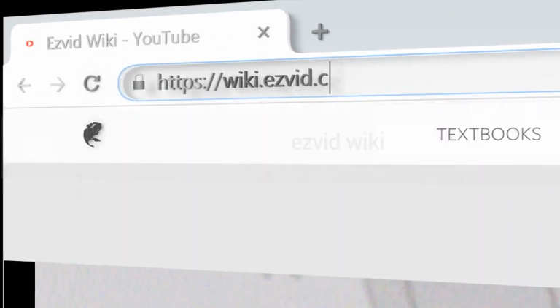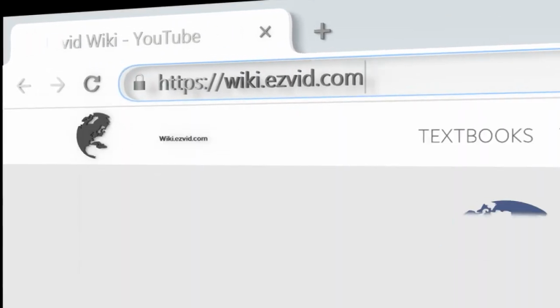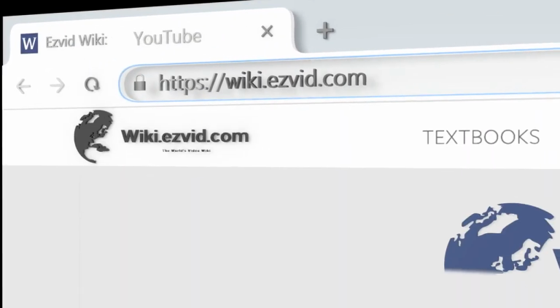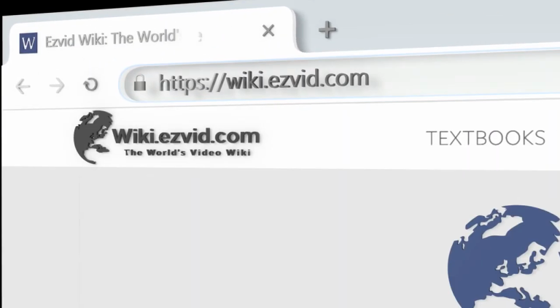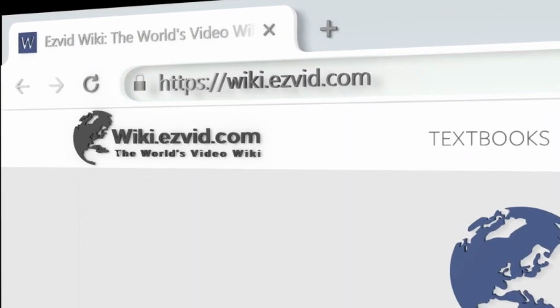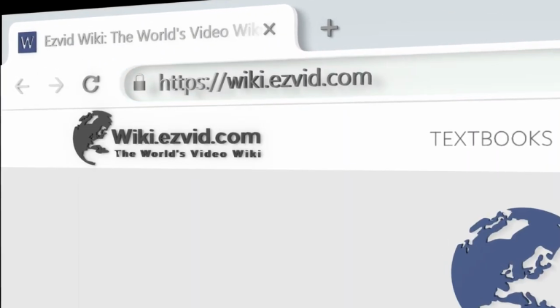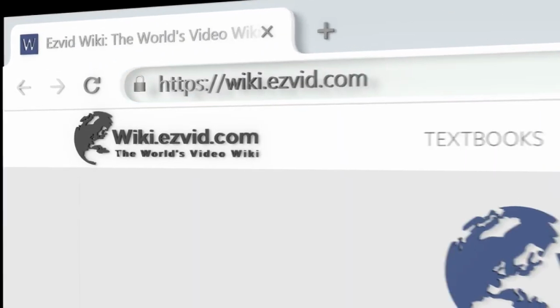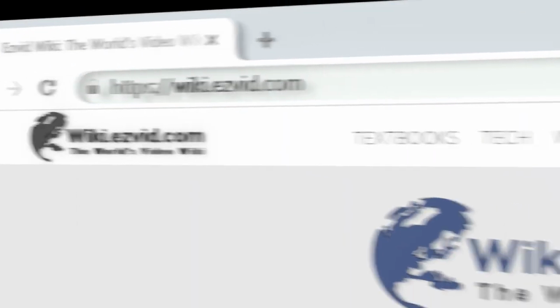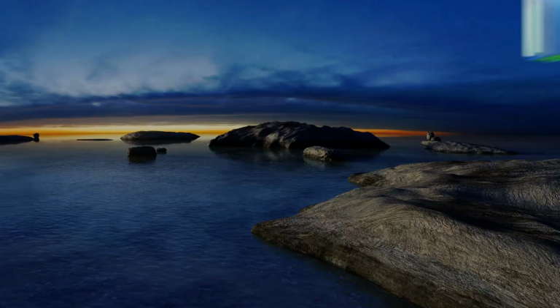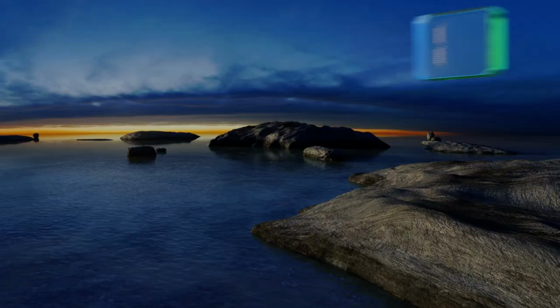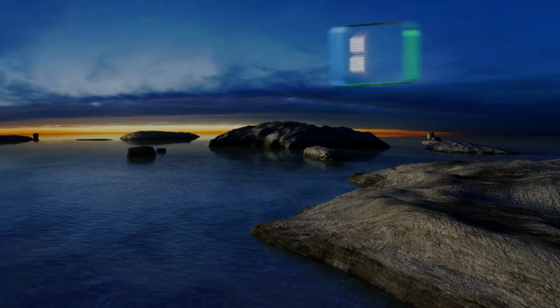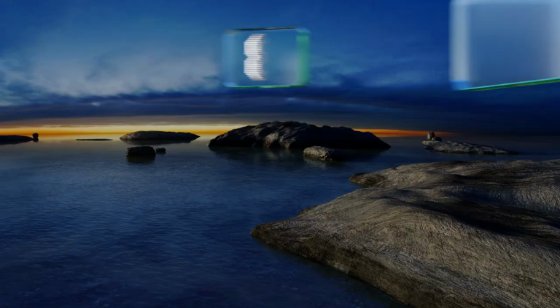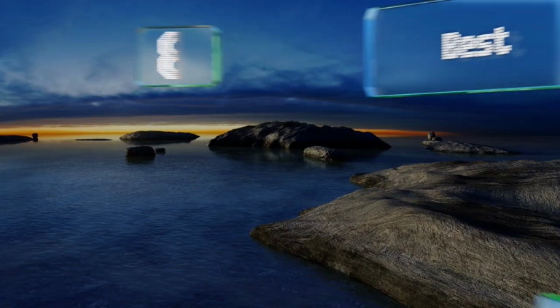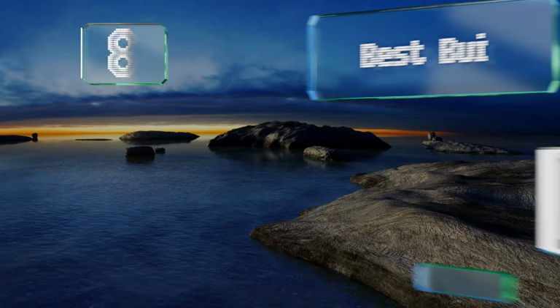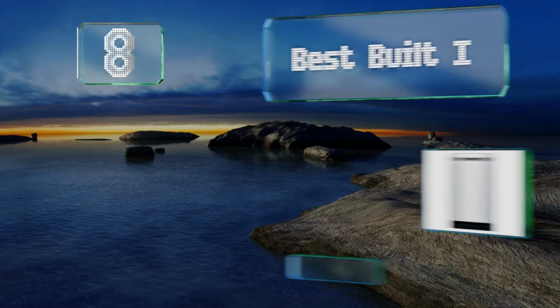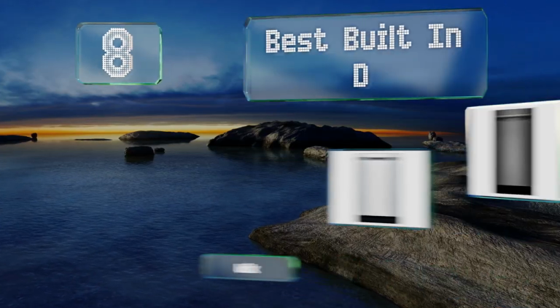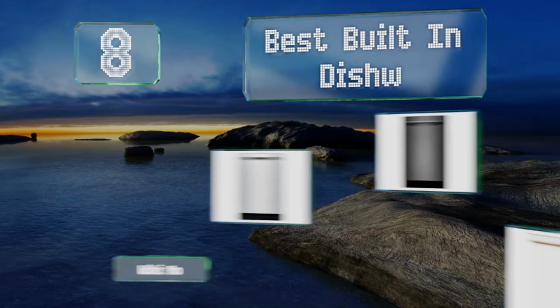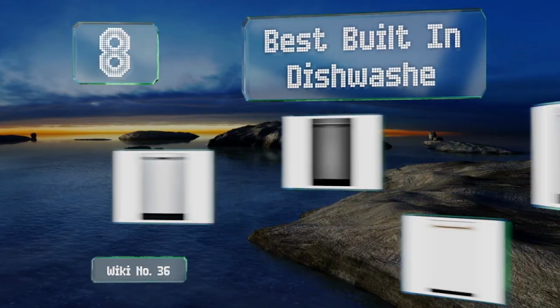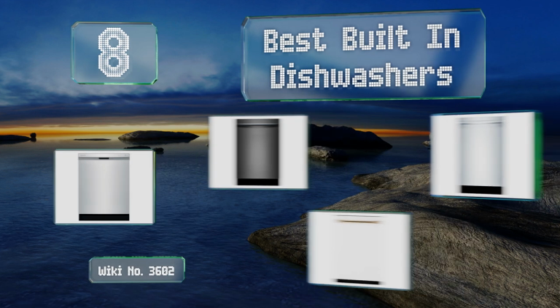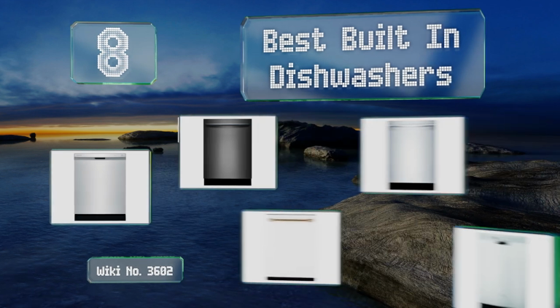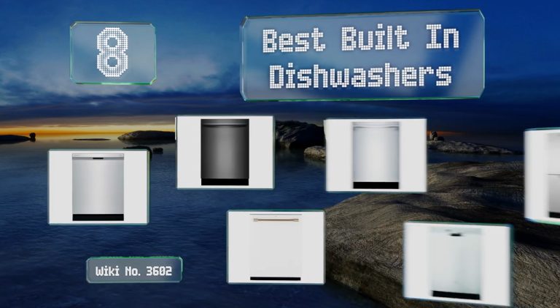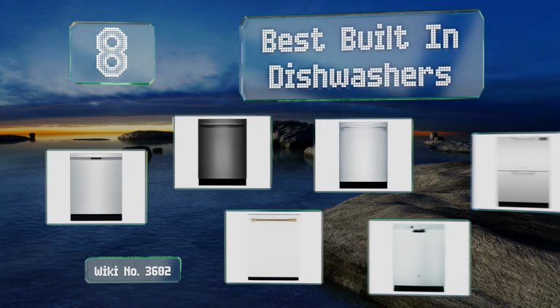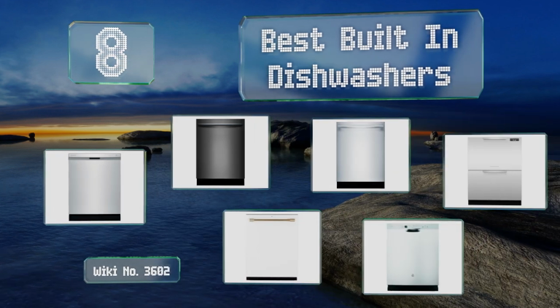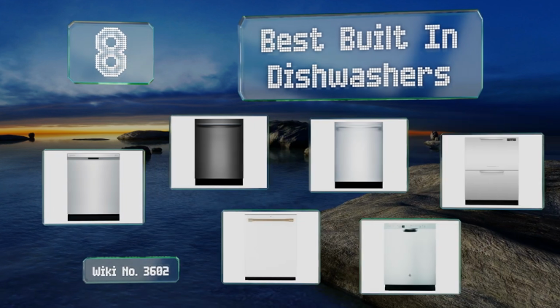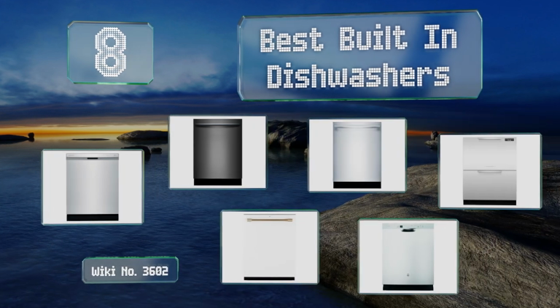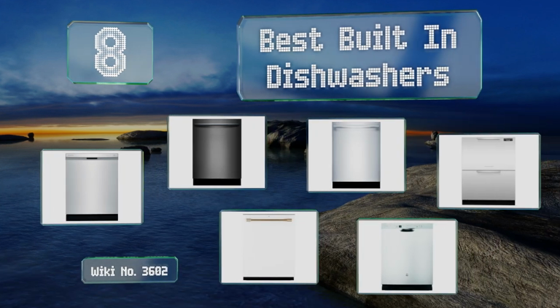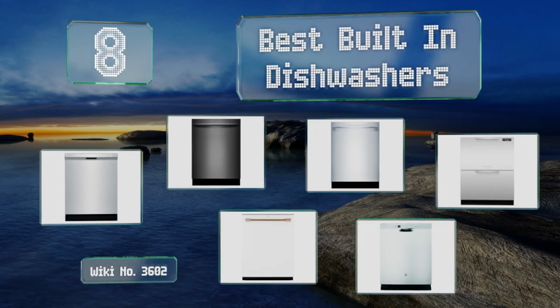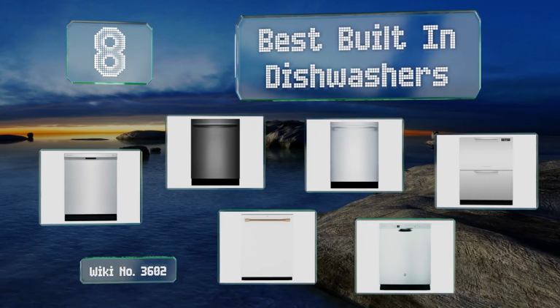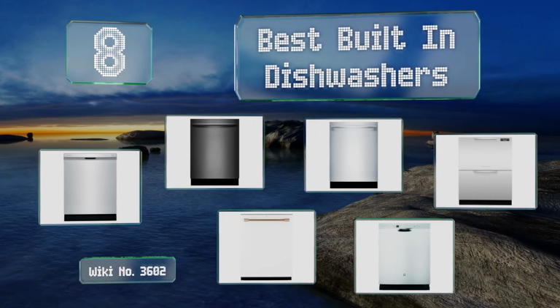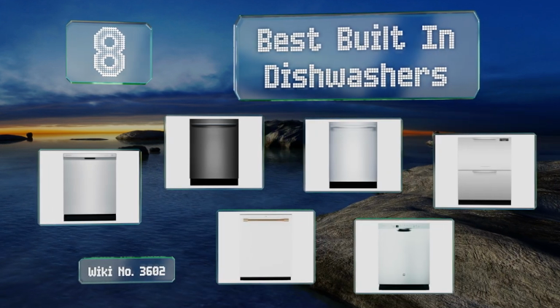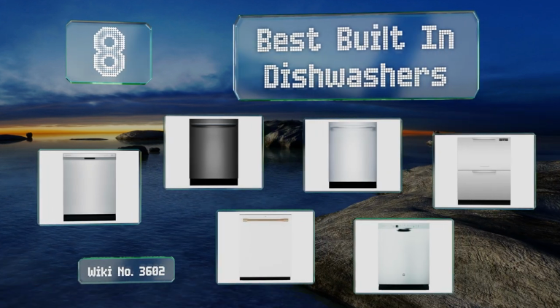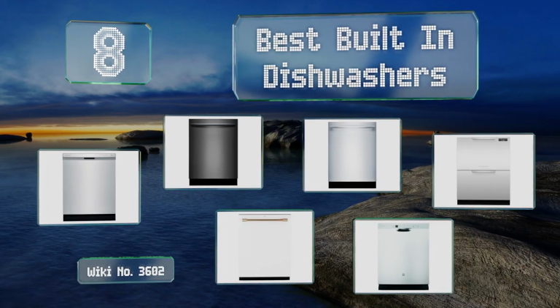EasyVid presents the eight best built-in dishwashers. Let's get started with the list.